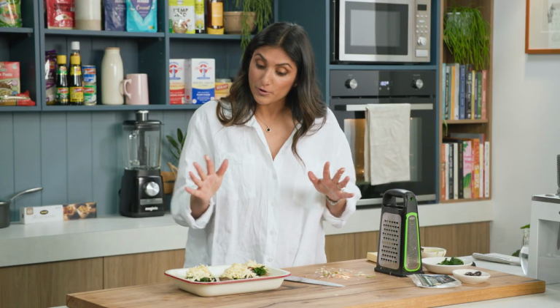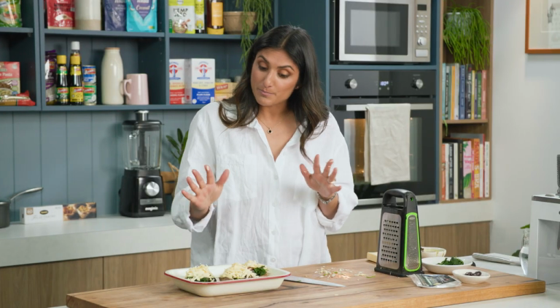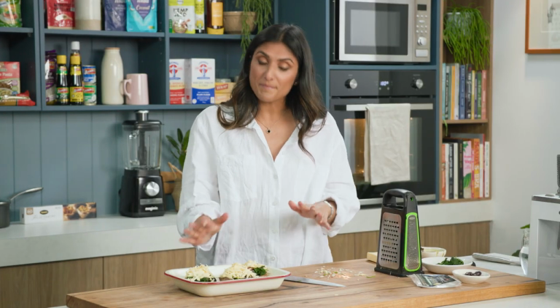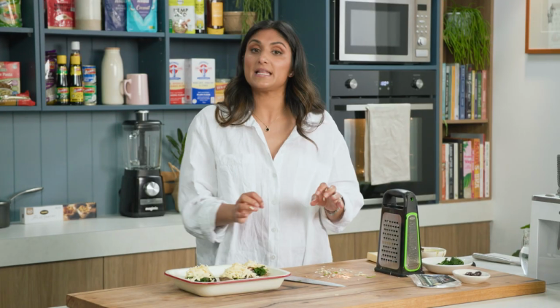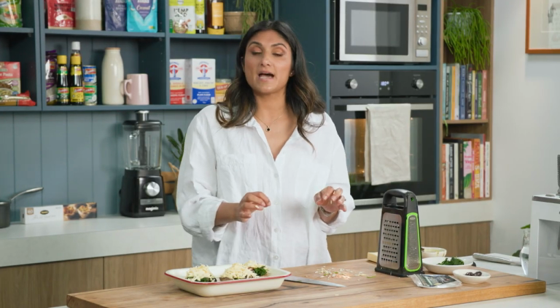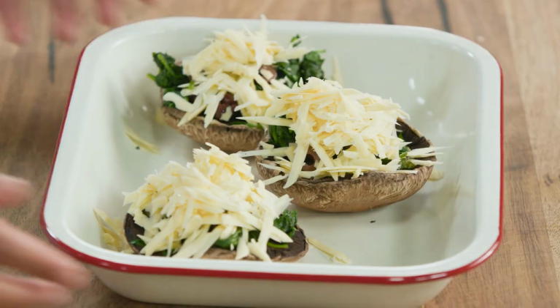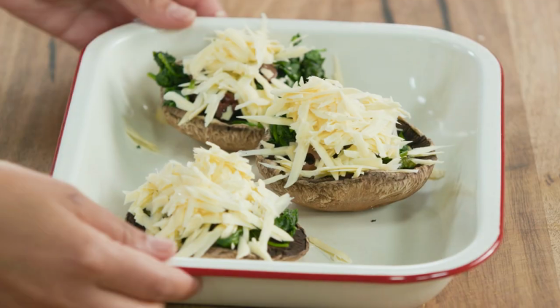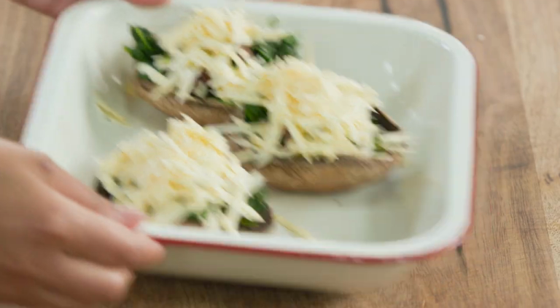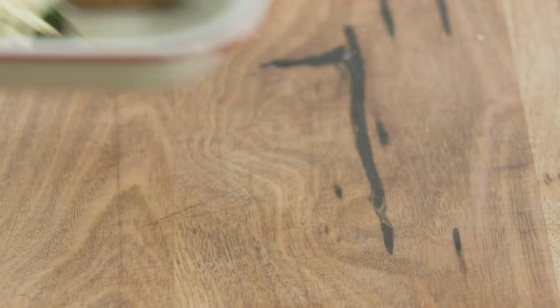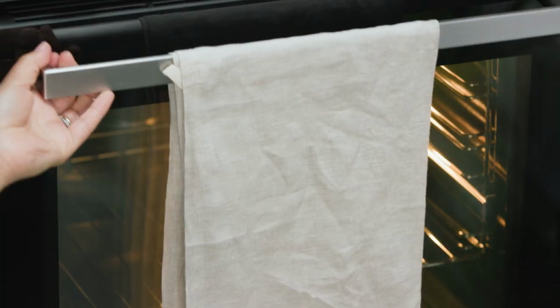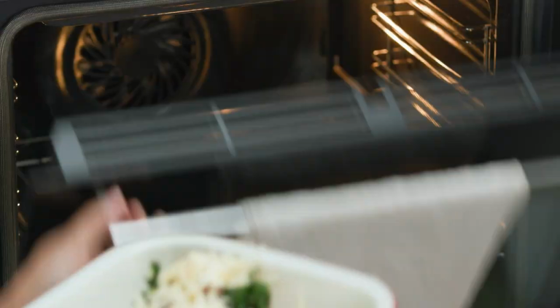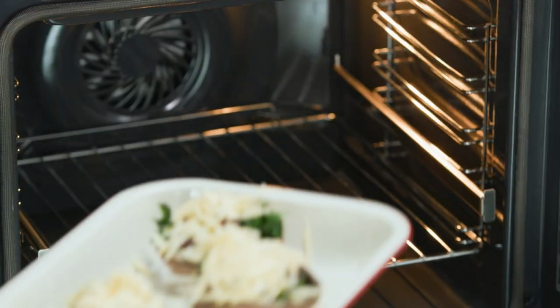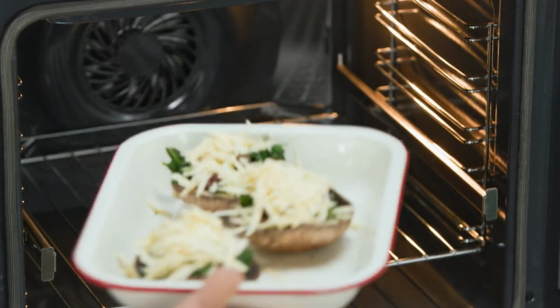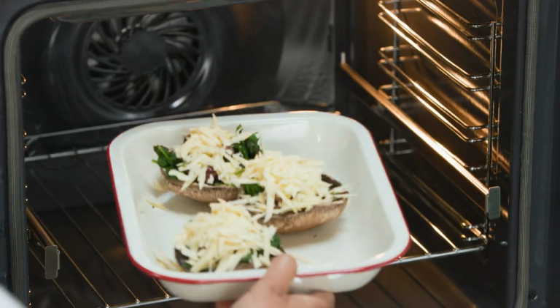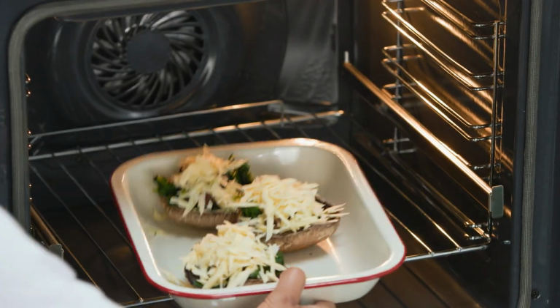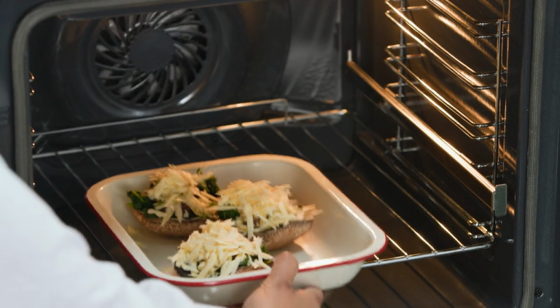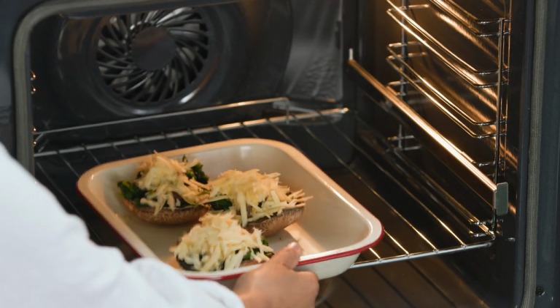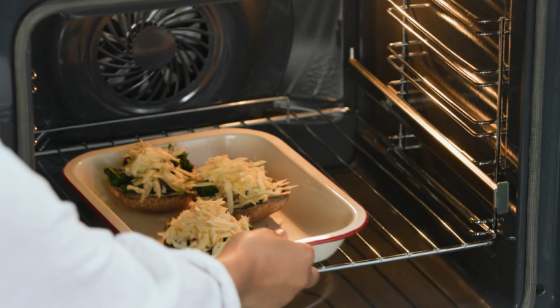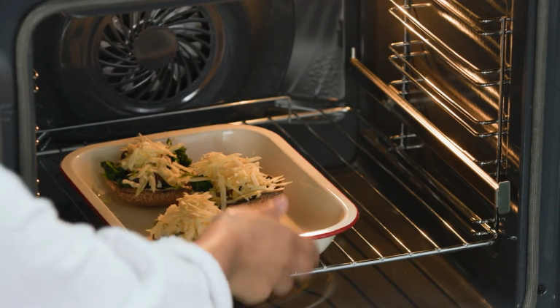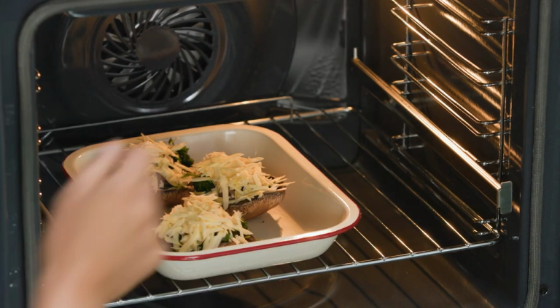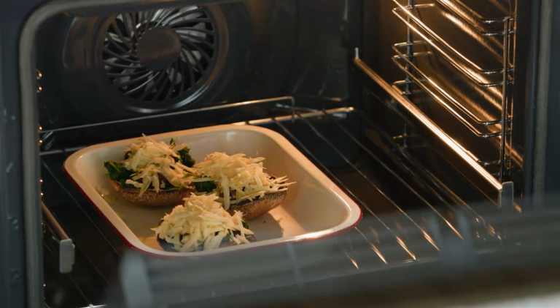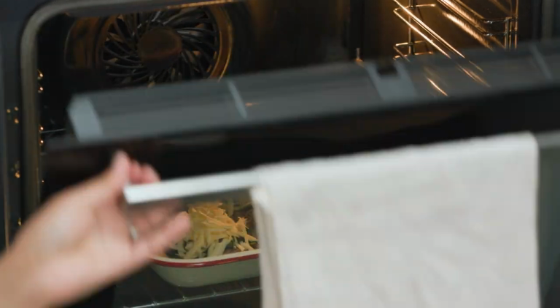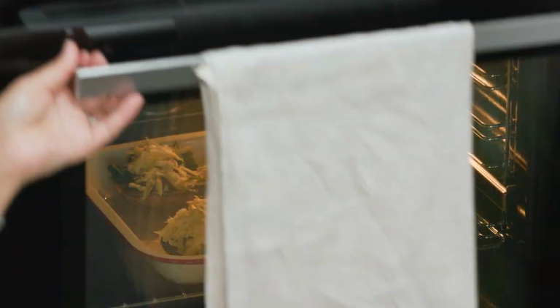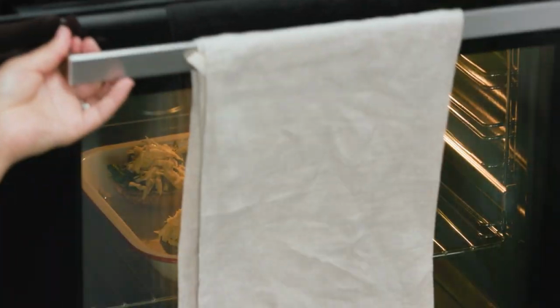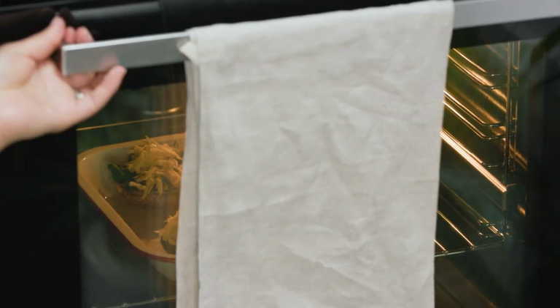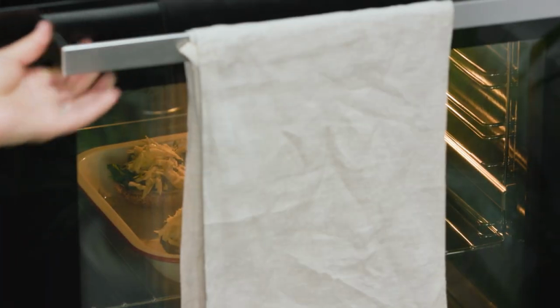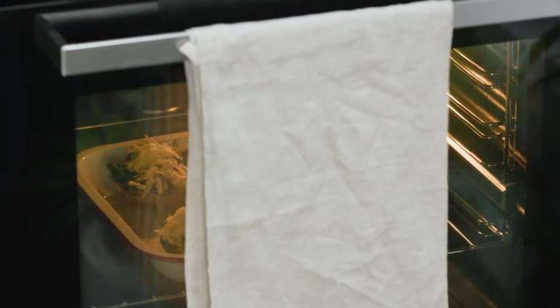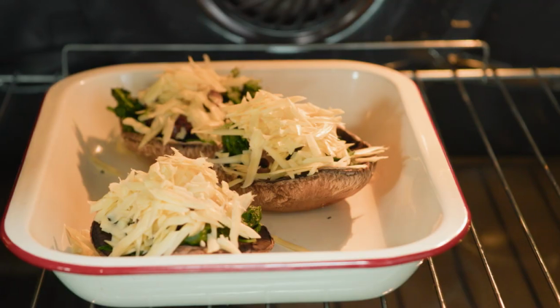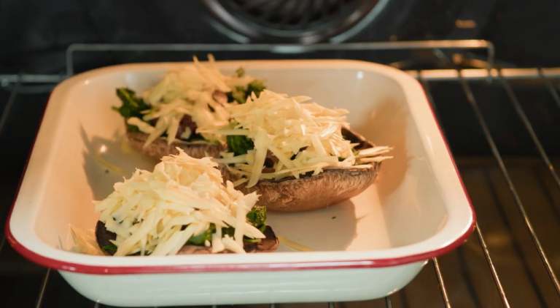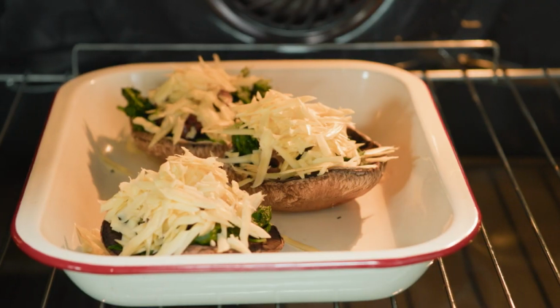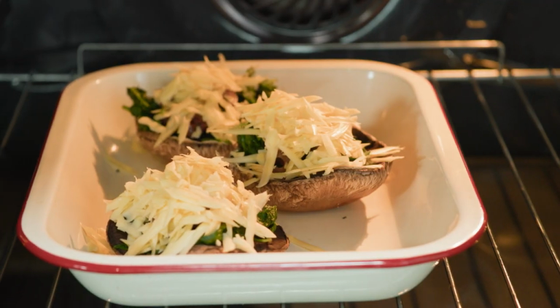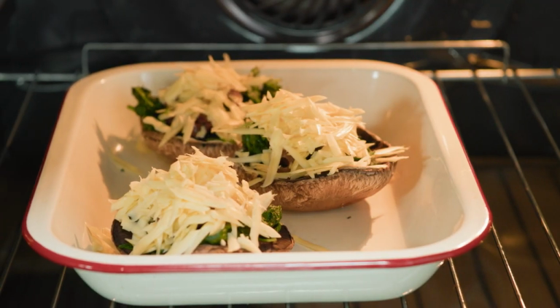I'm going to pop that in the oven at 180 degrees for about 20 minutes so it all melts down, a bit of pepper on top, and we're going to be good to go.